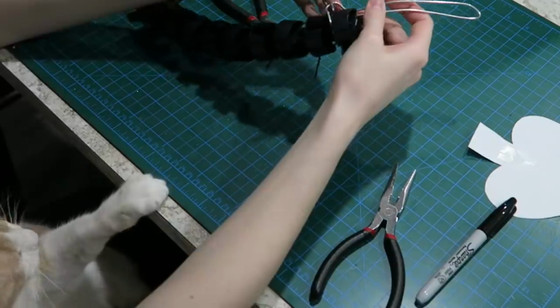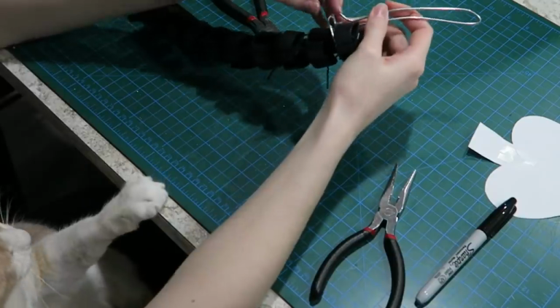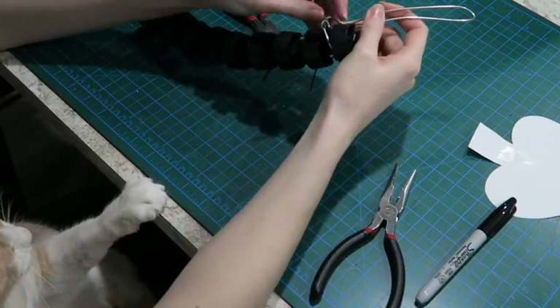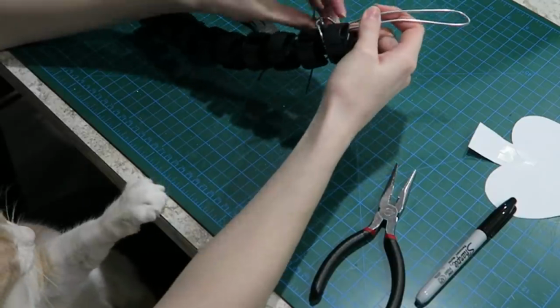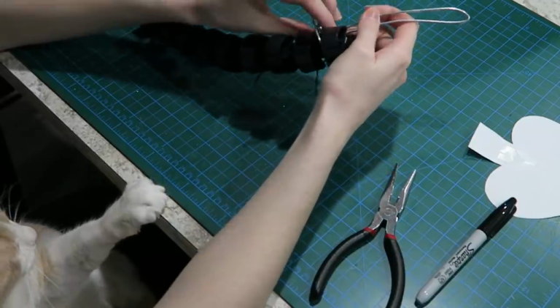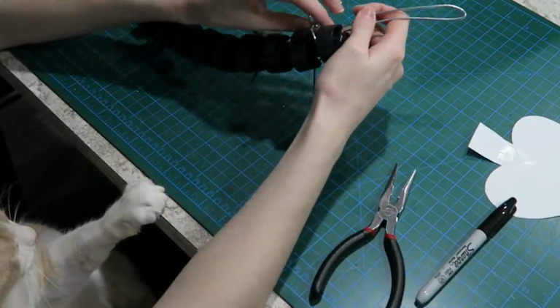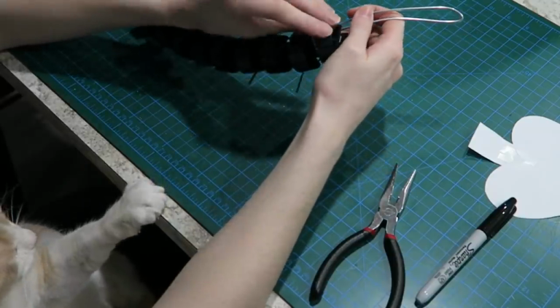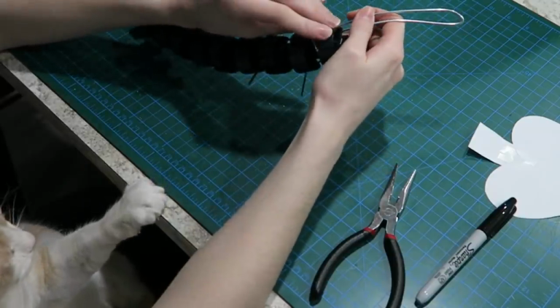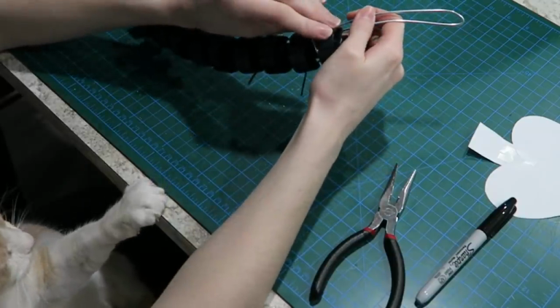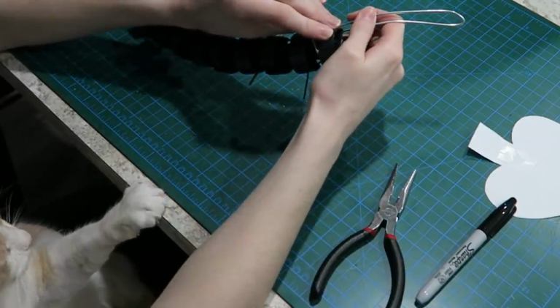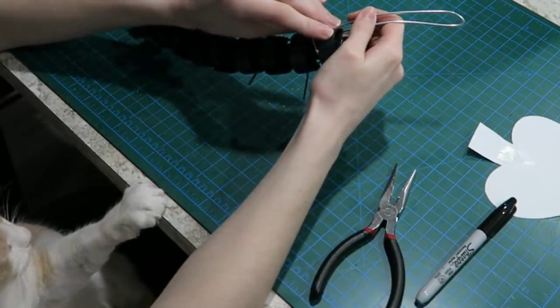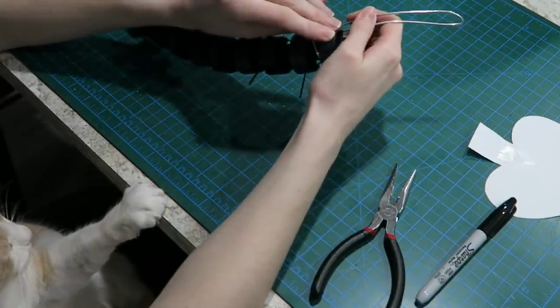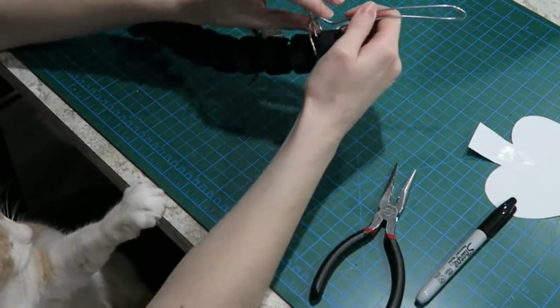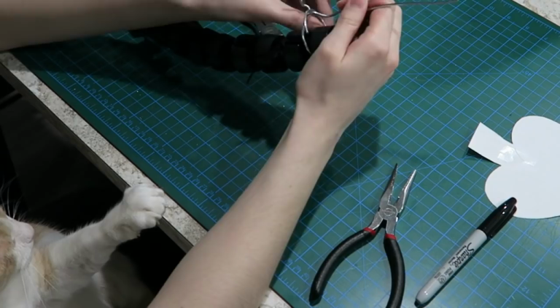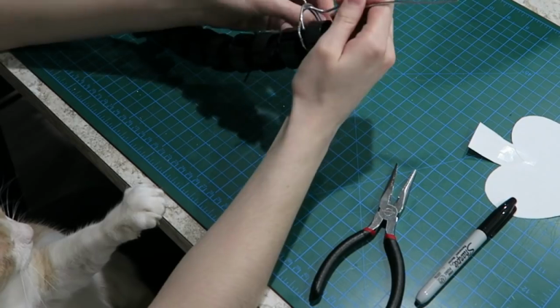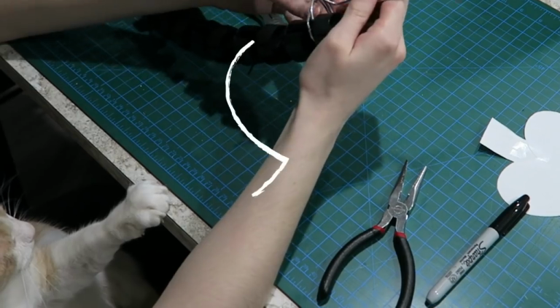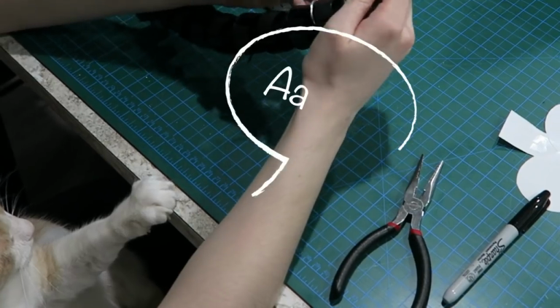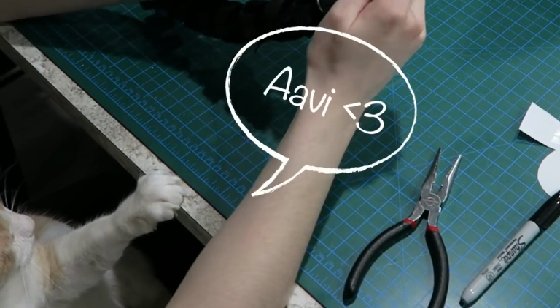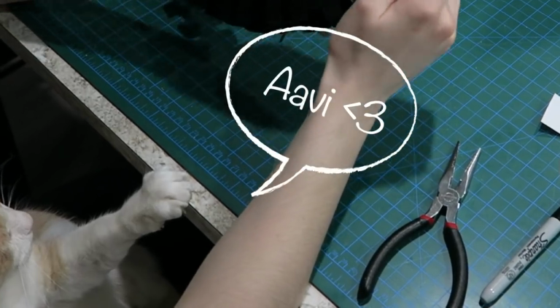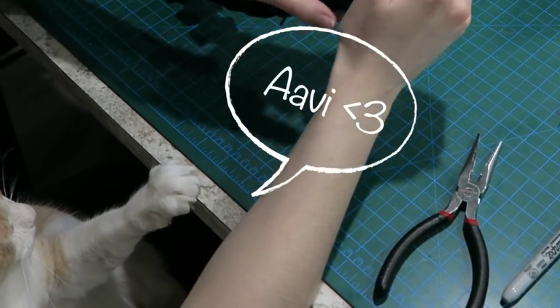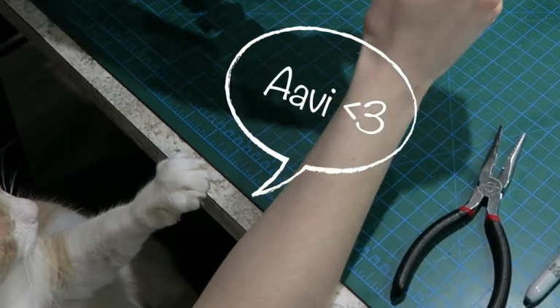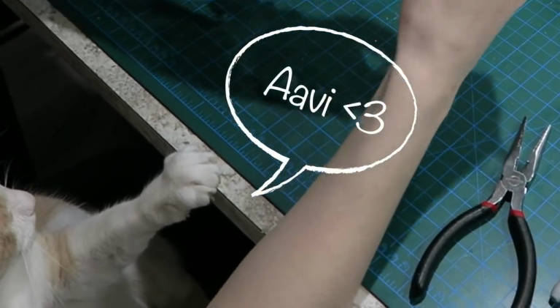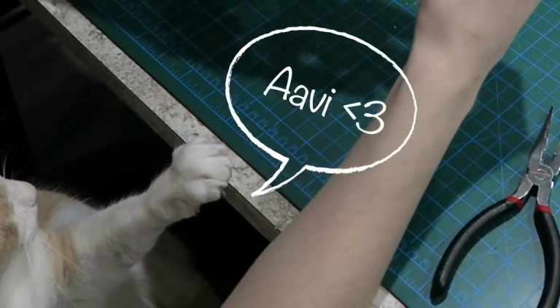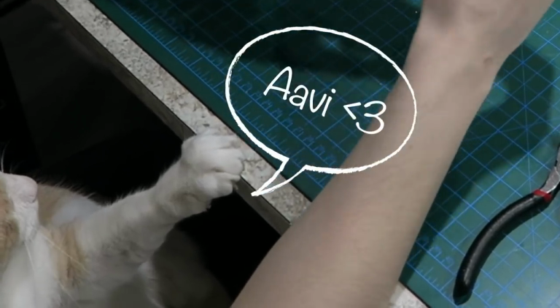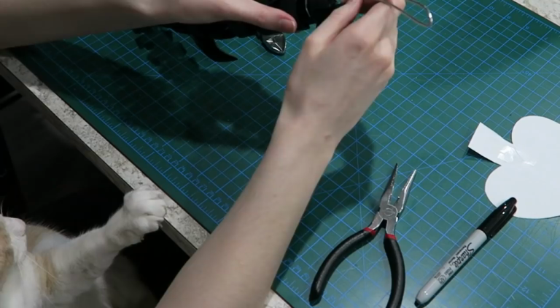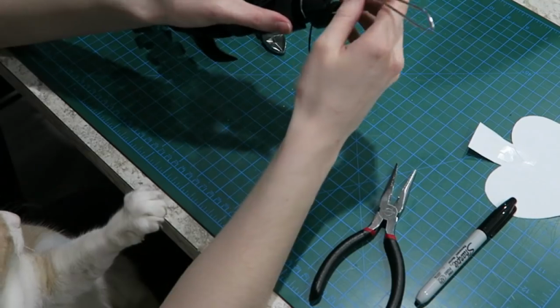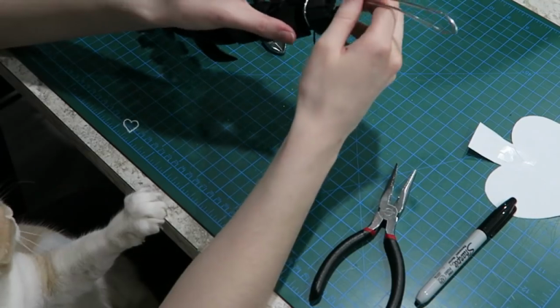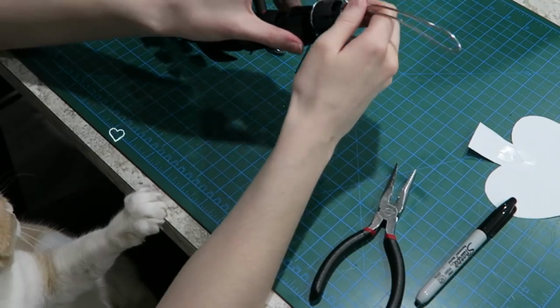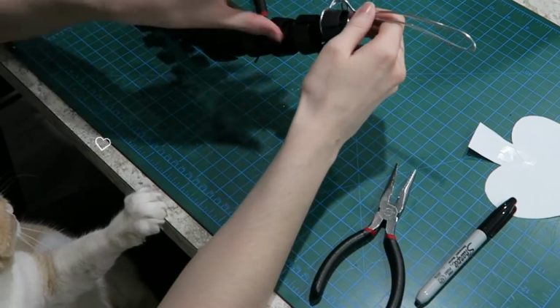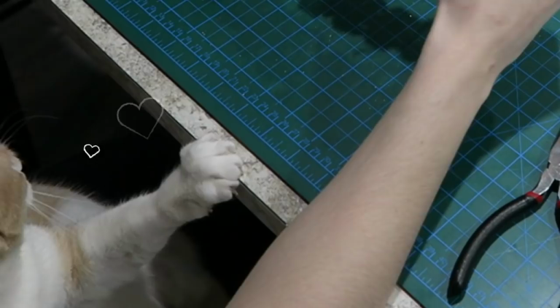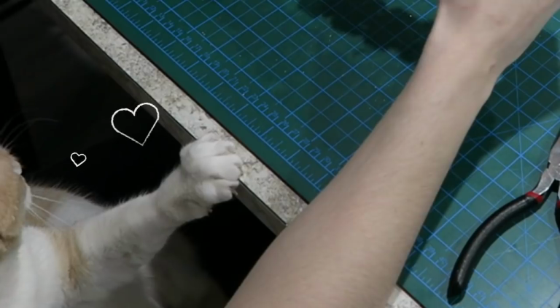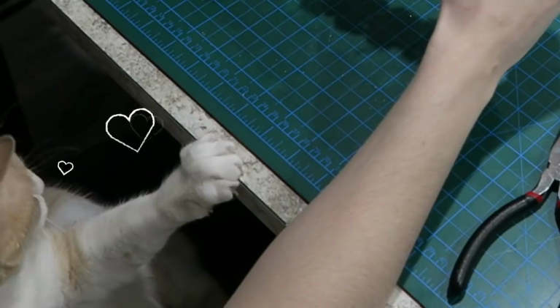Also if you look to the lower left corner you can see one of my cats, Avi. Hi sweet boy, I love you.